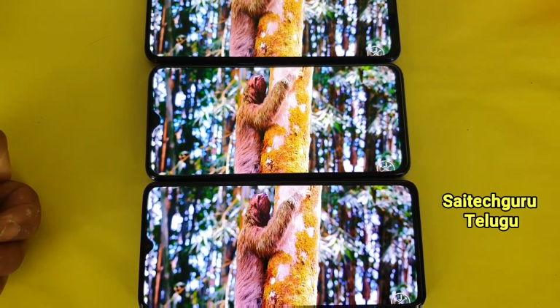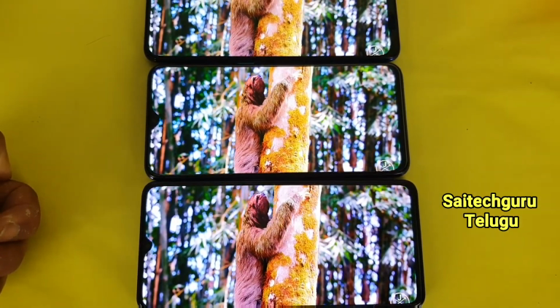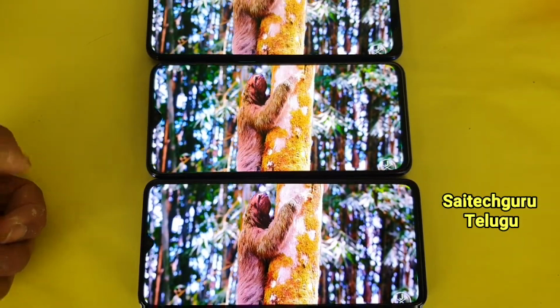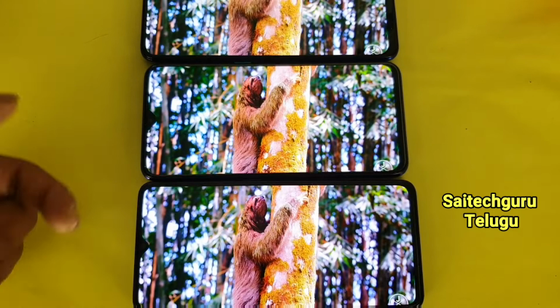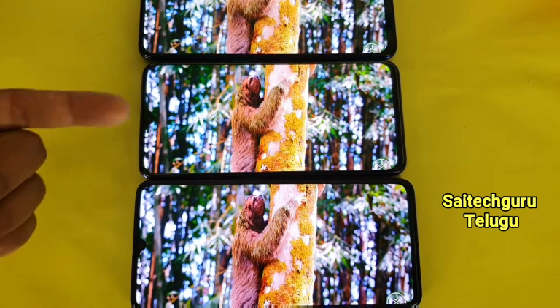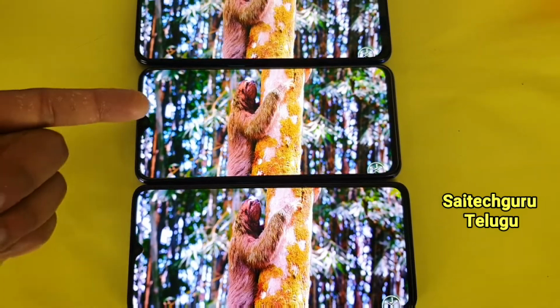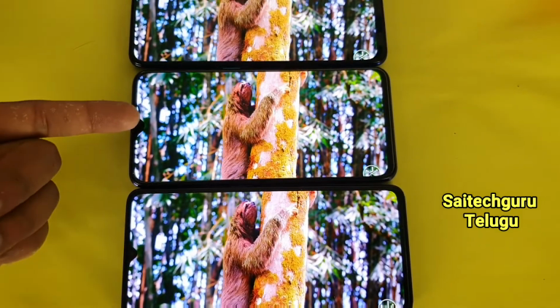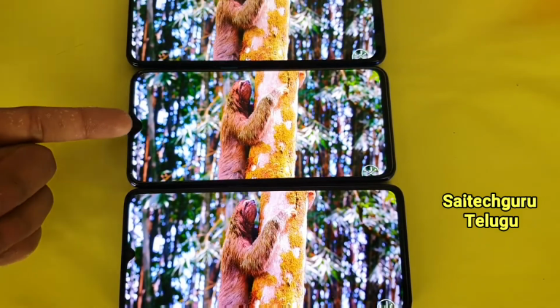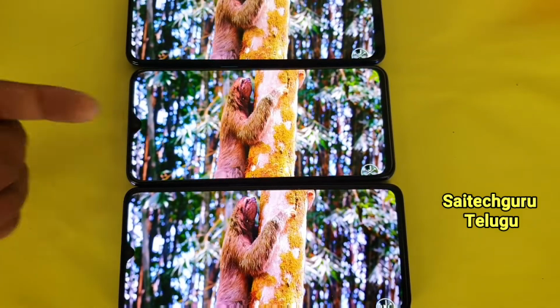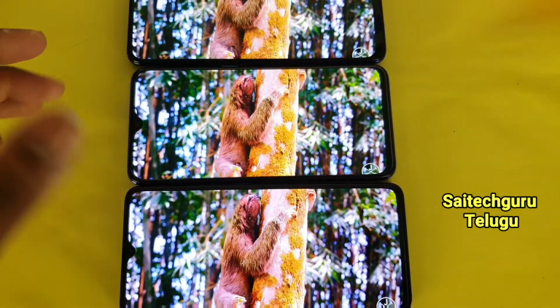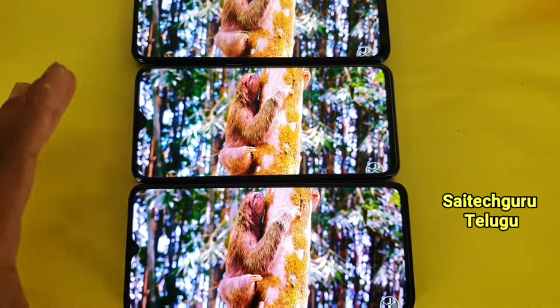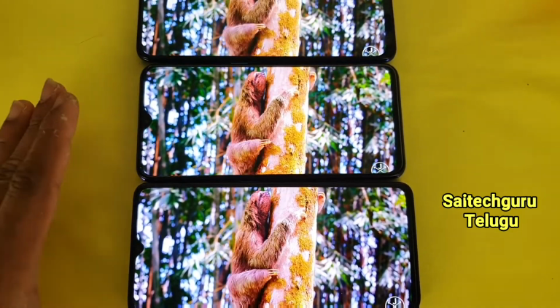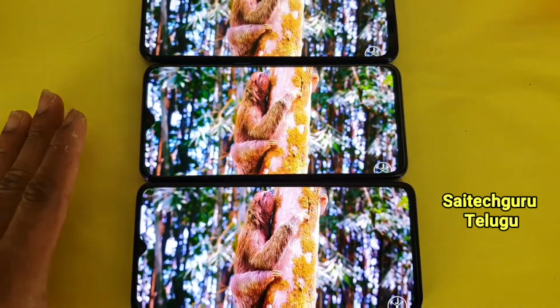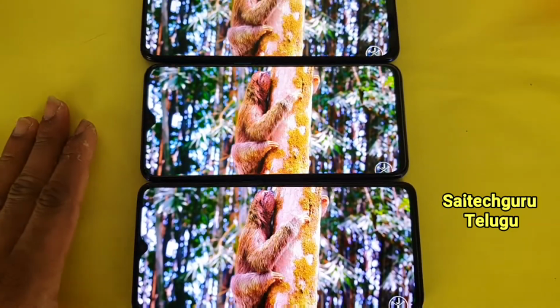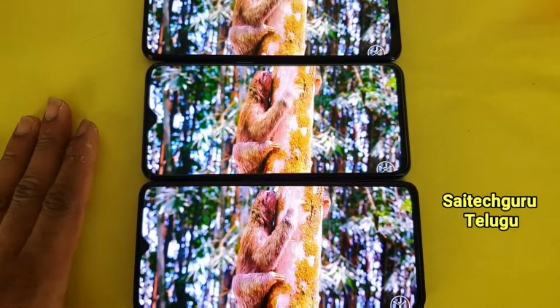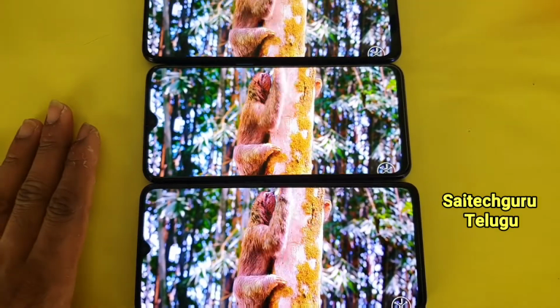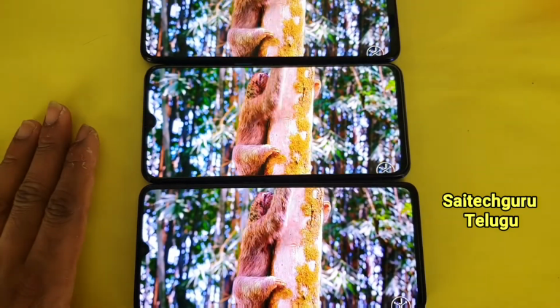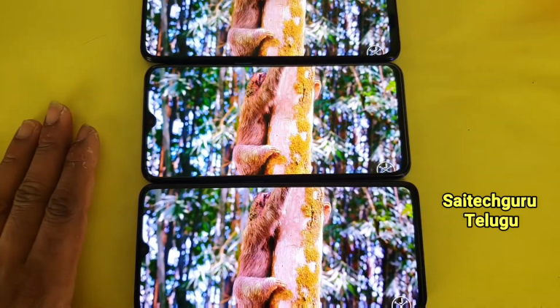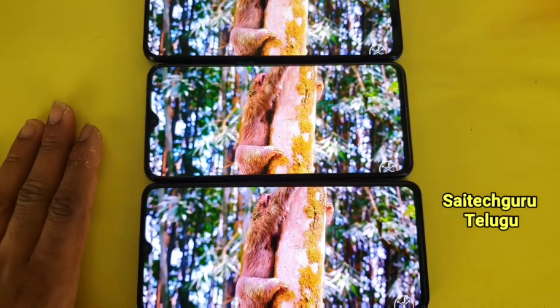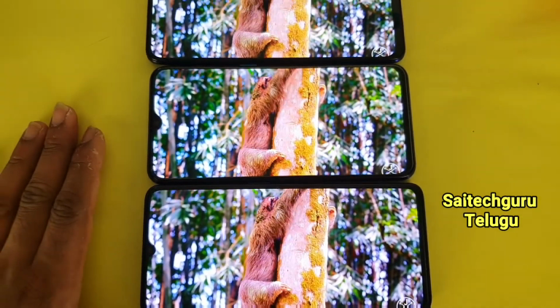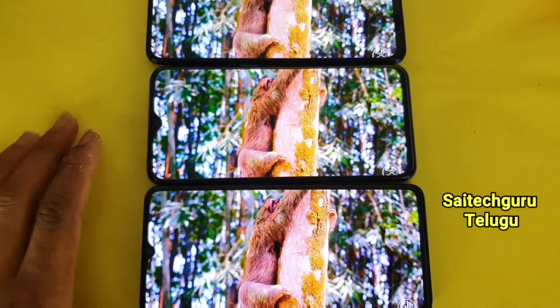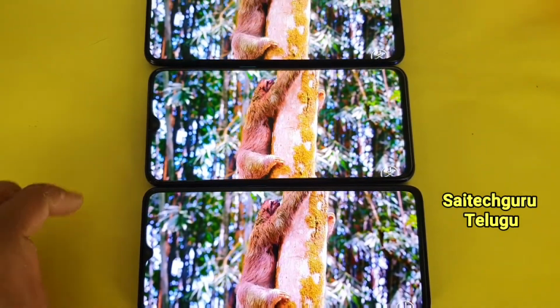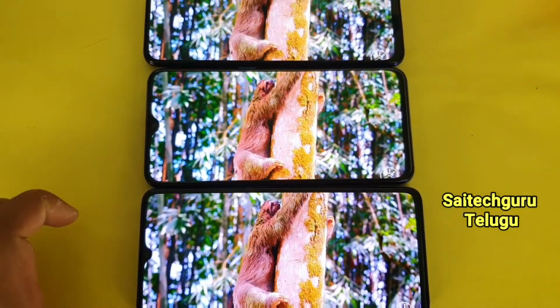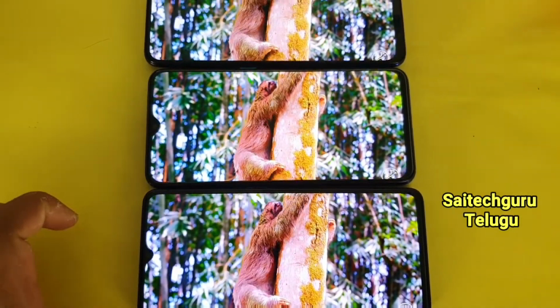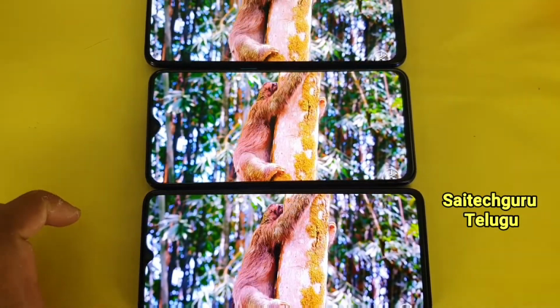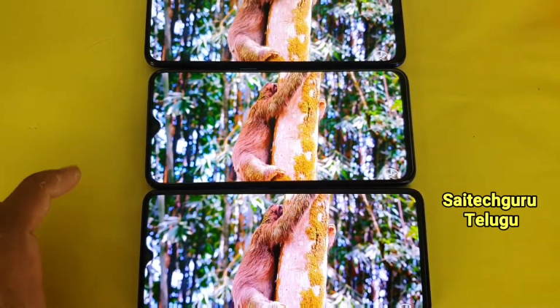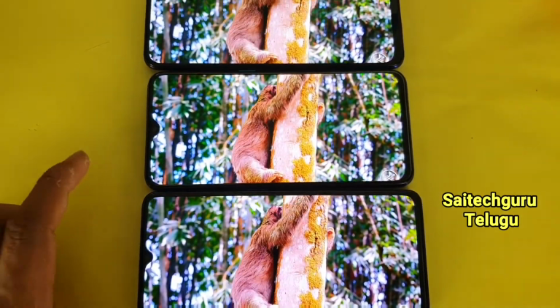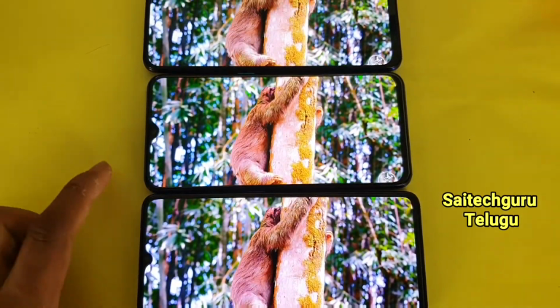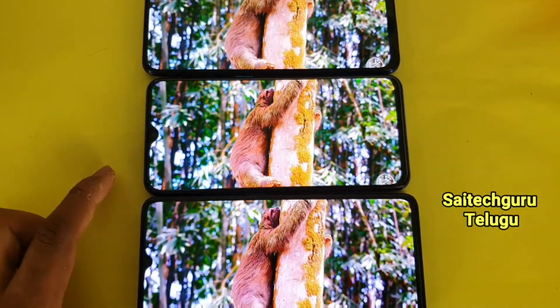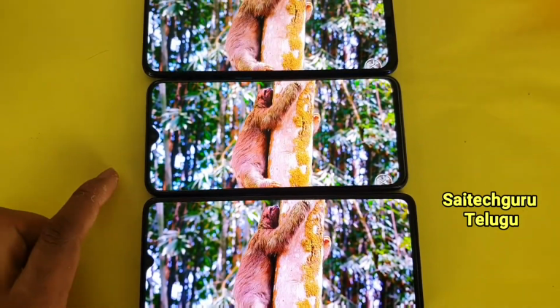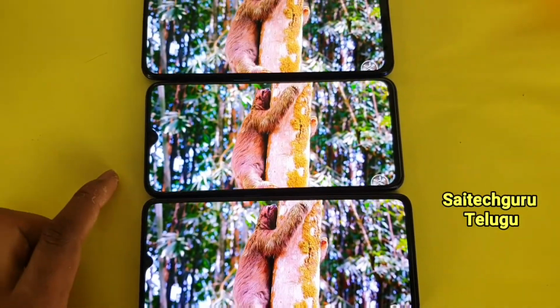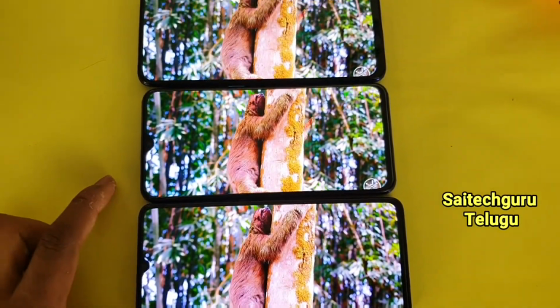The X2 is a 6.4-inch display, and the X2 Pro is a 6.5-inch mobile.